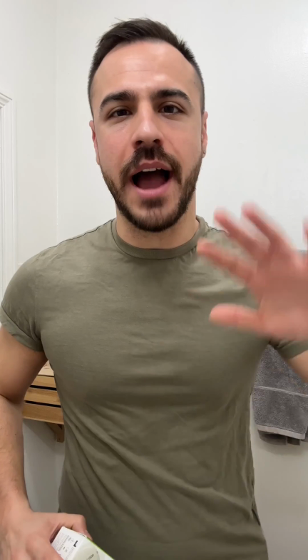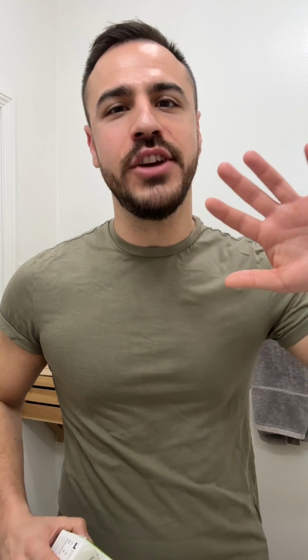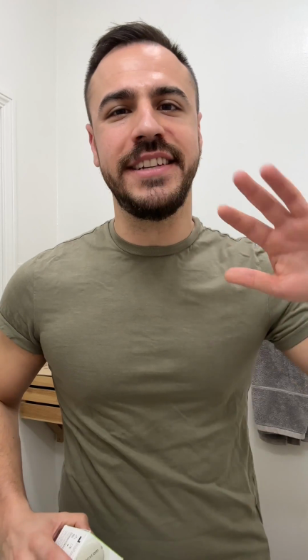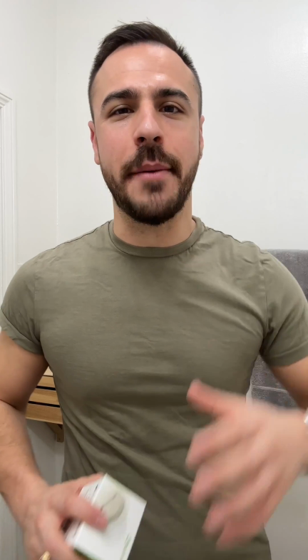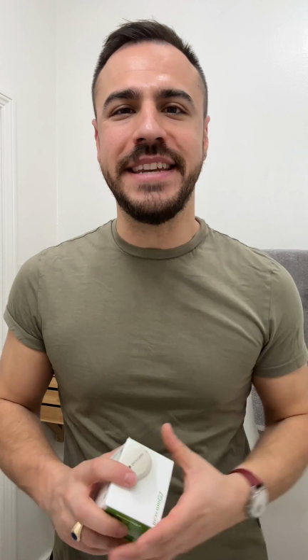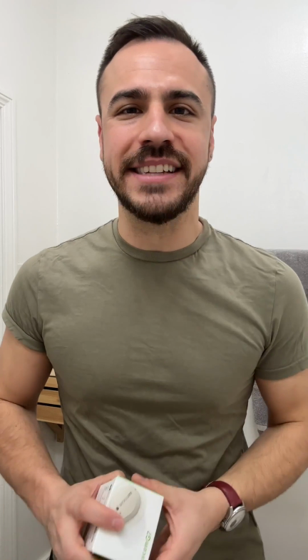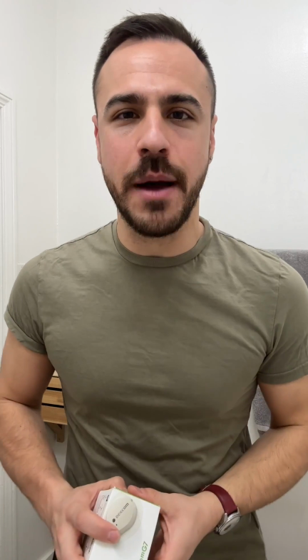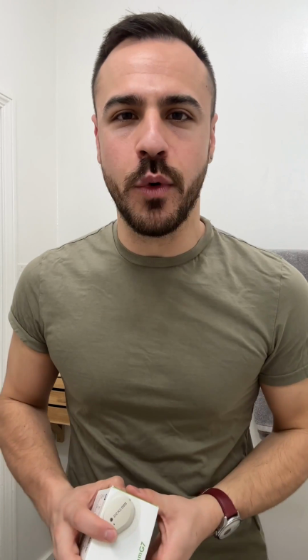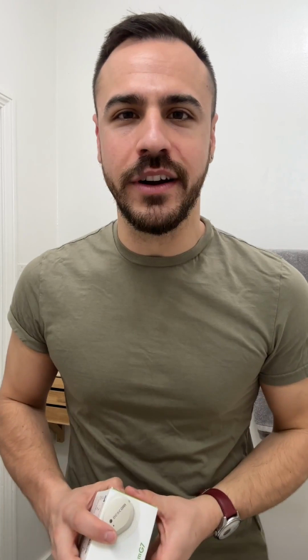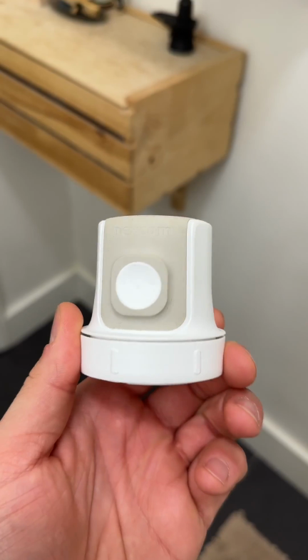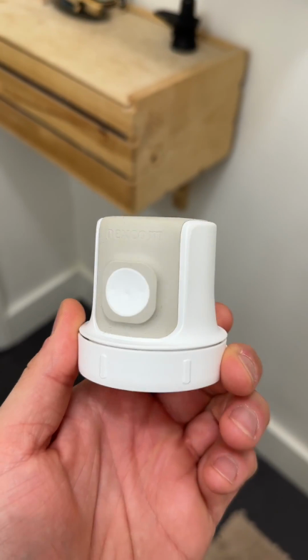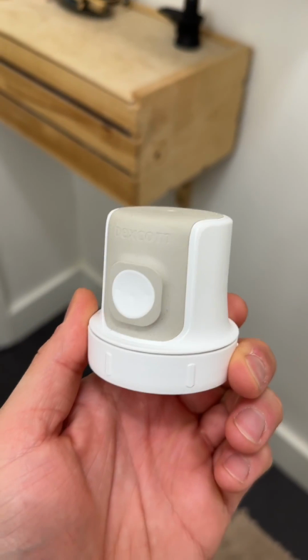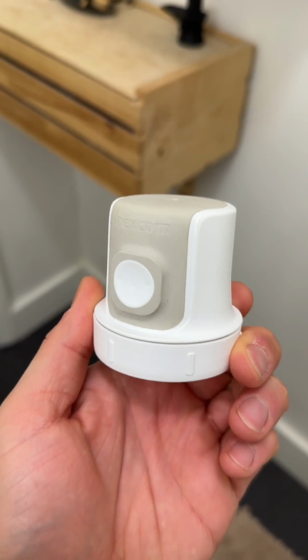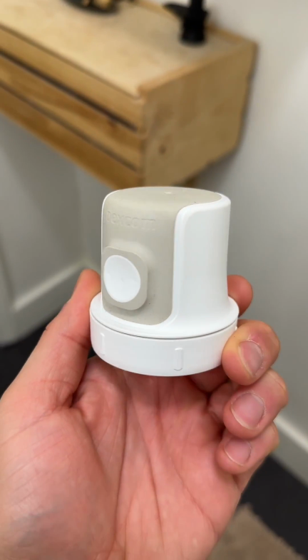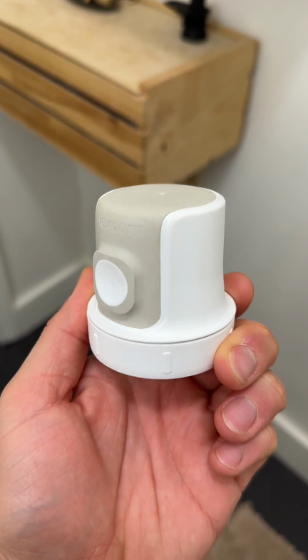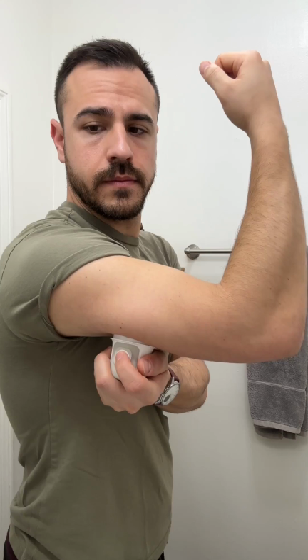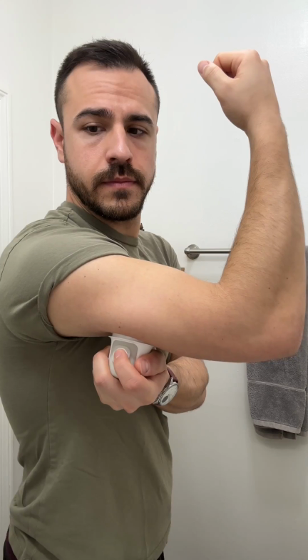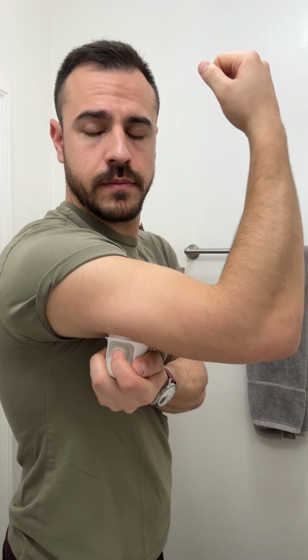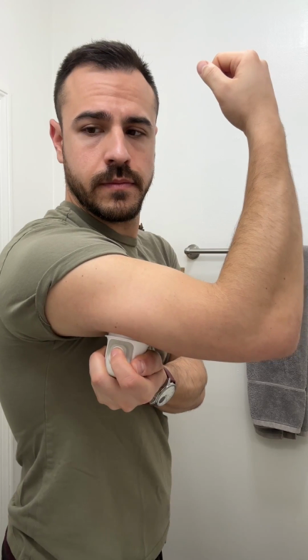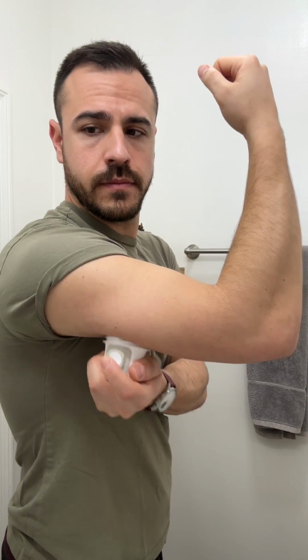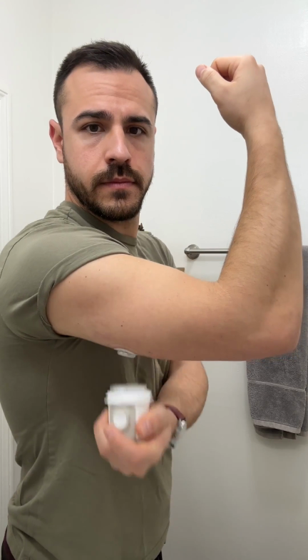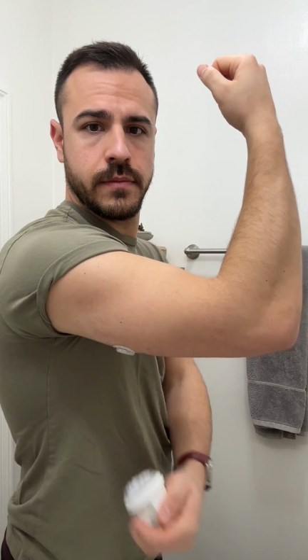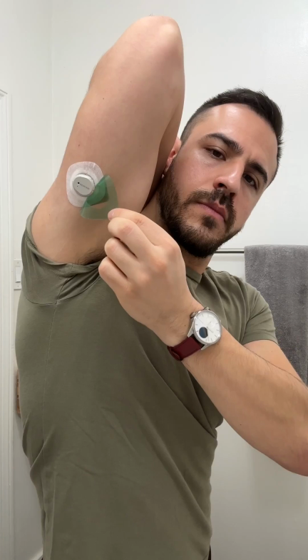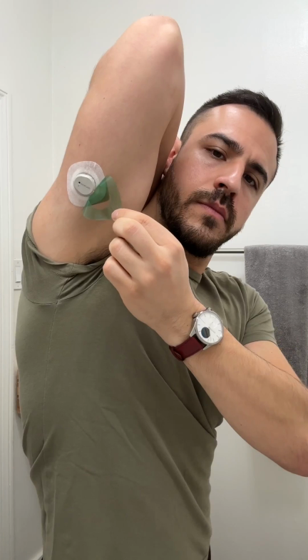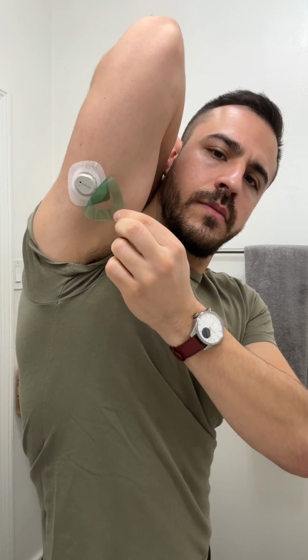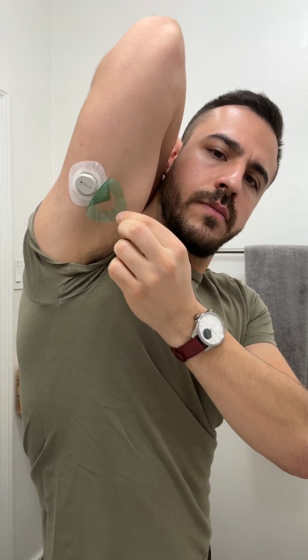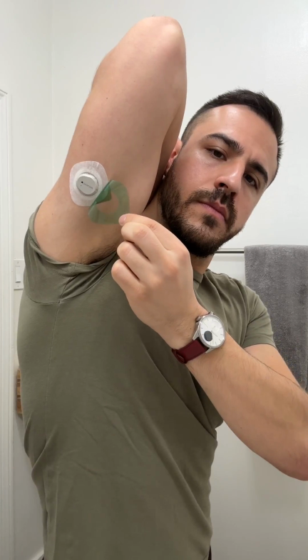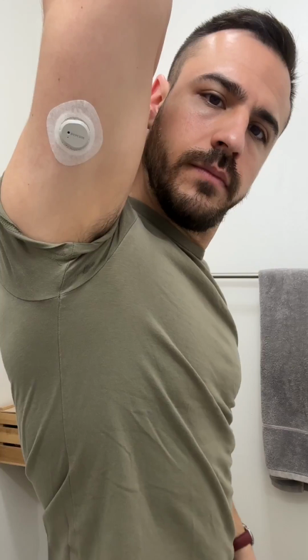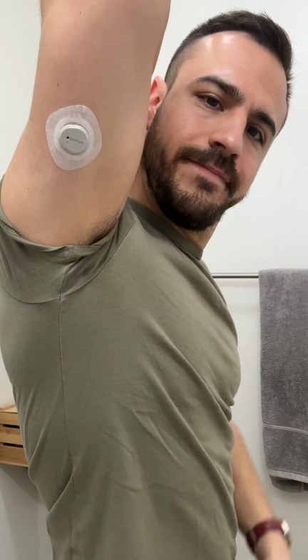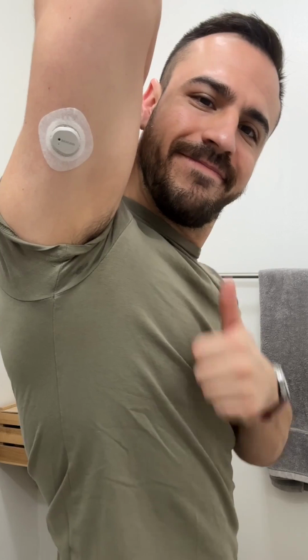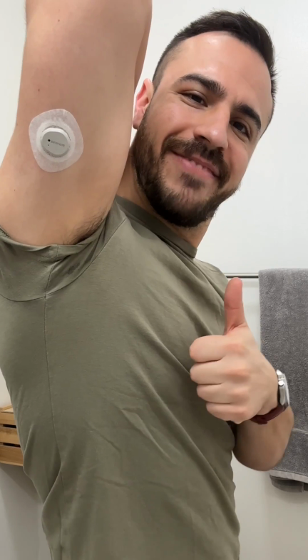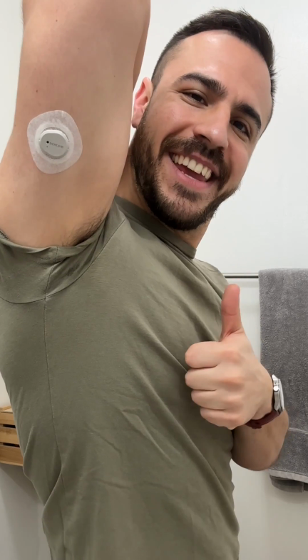I'm Justin, I'm a Dexcom warrior, and here's how I apply the Dexcom G7 to make sure it lasts the full 10 days.